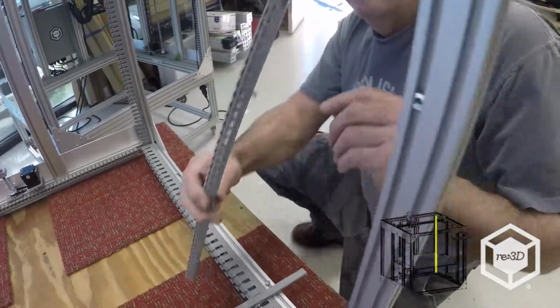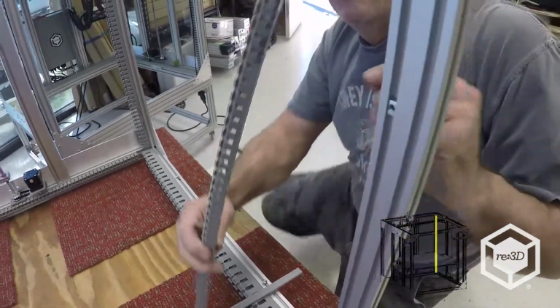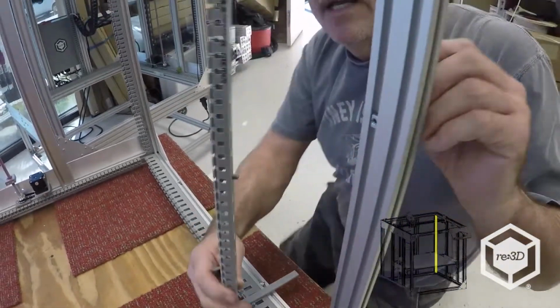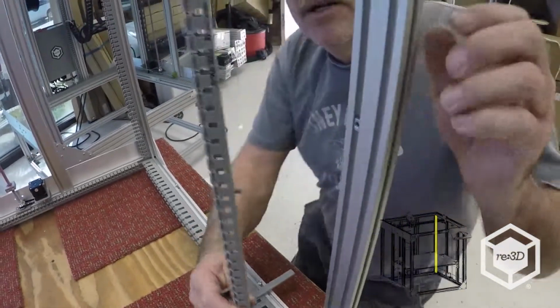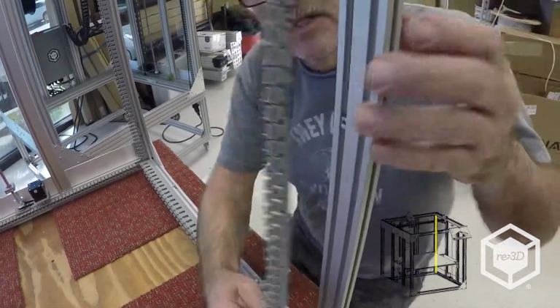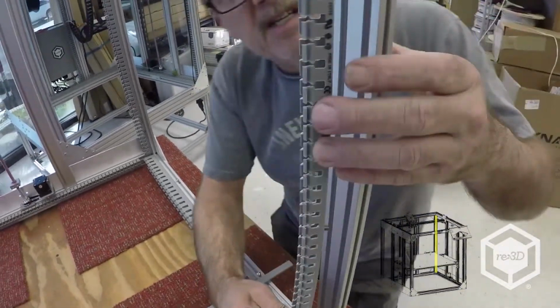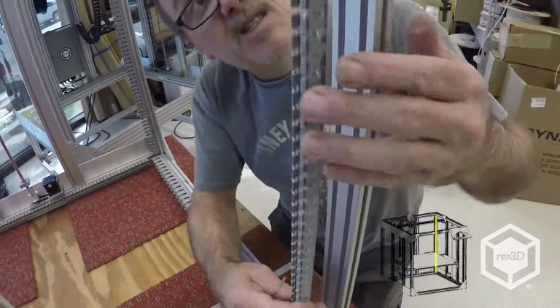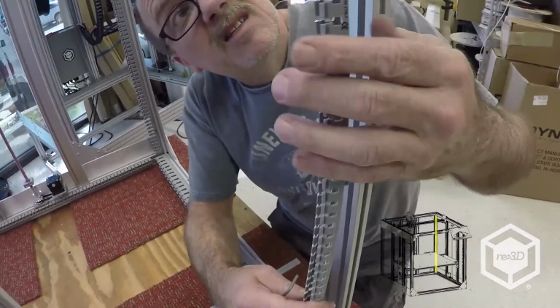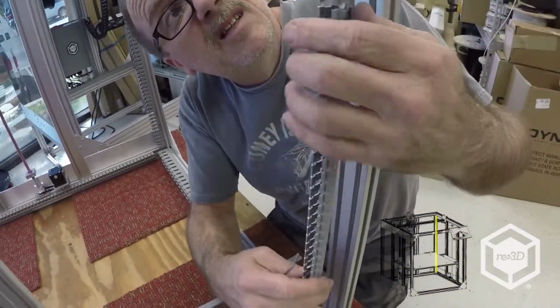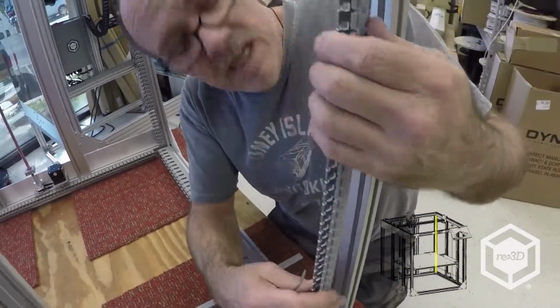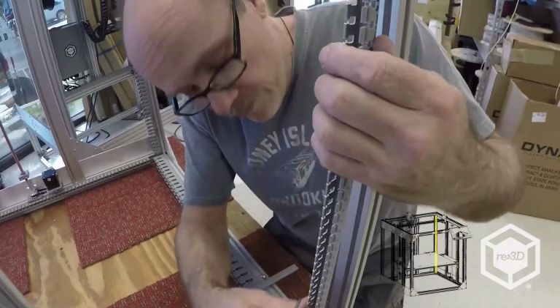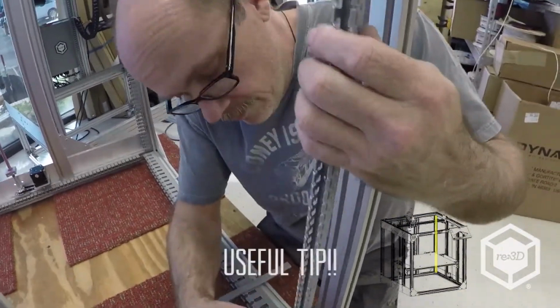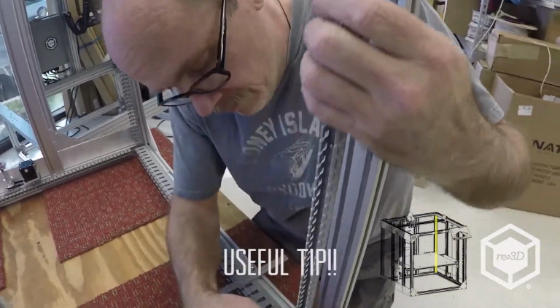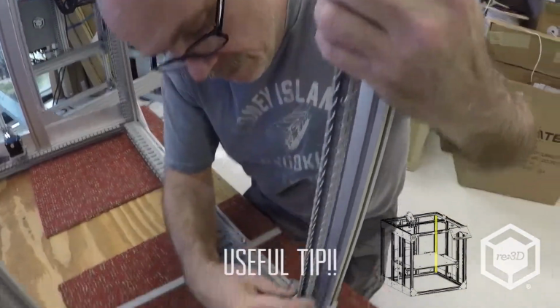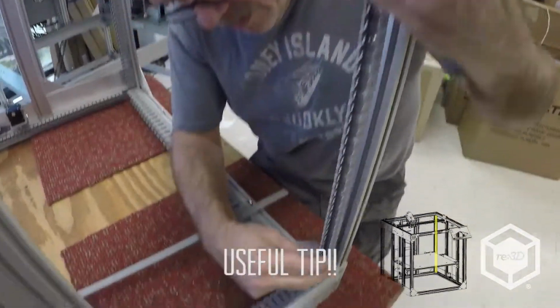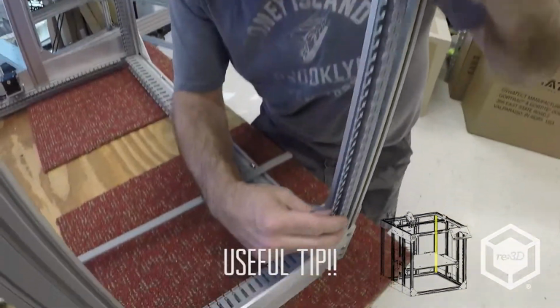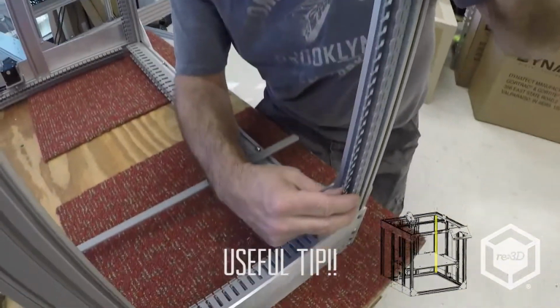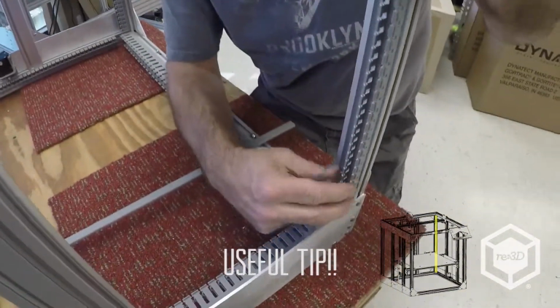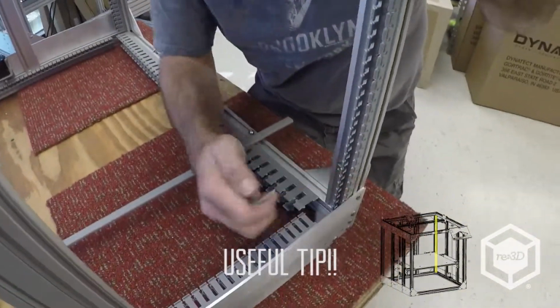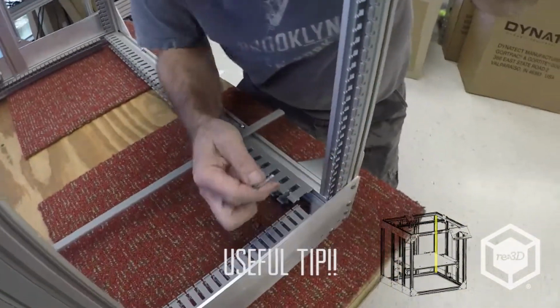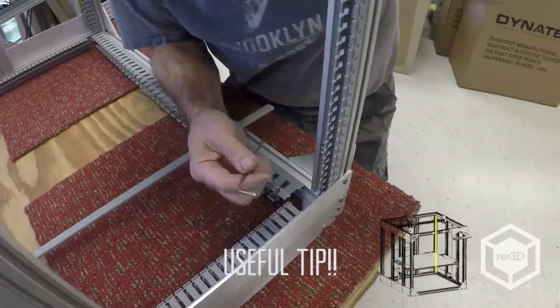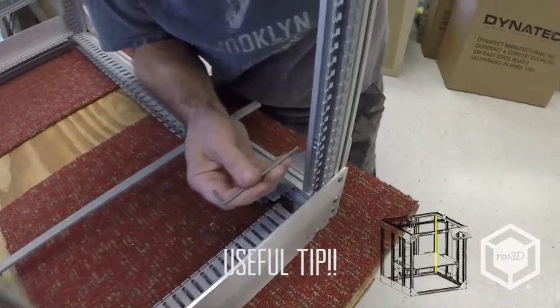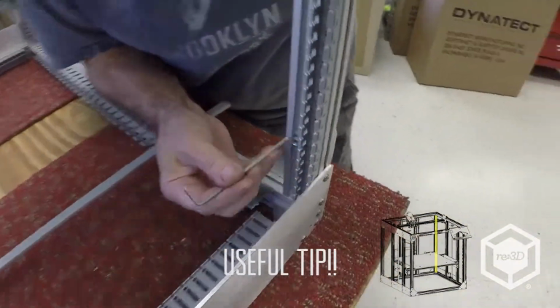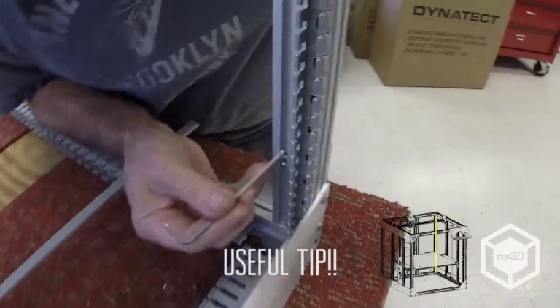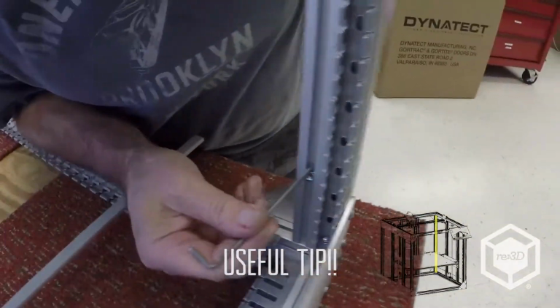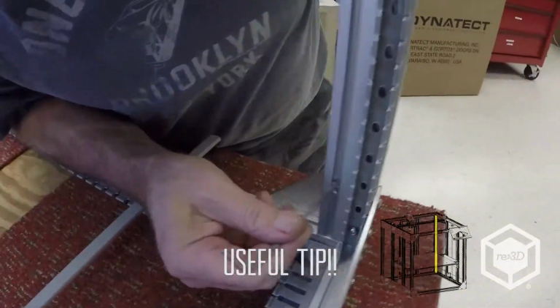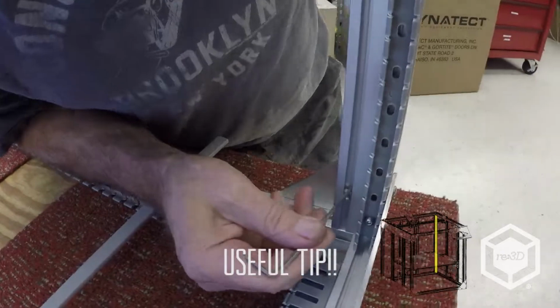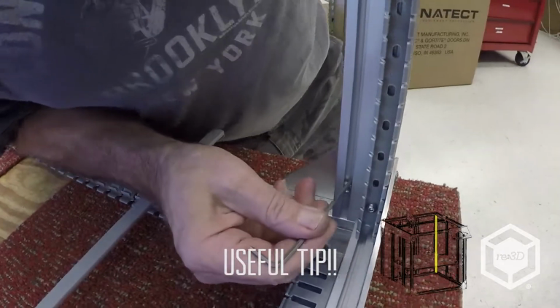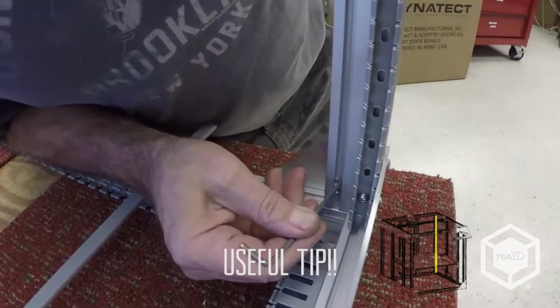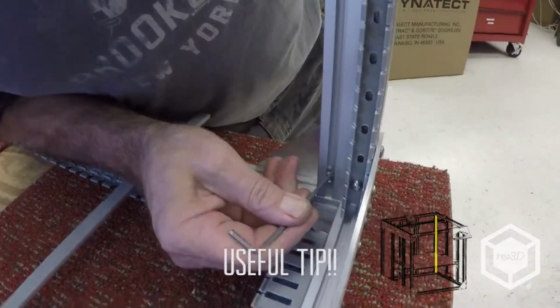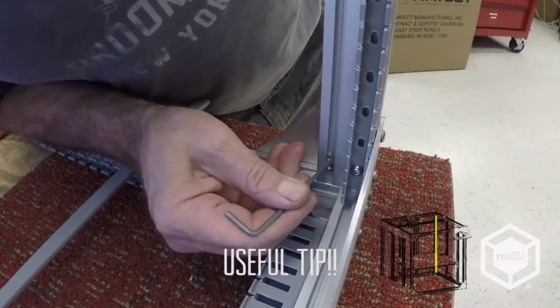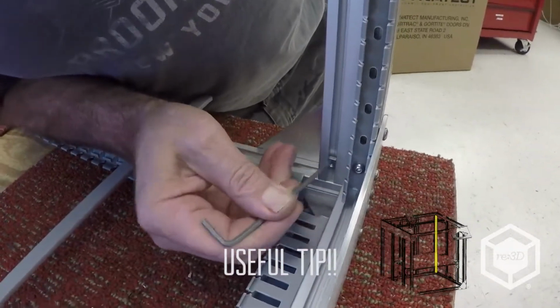What I can do is just lay it up against the side of it and try to line it up.